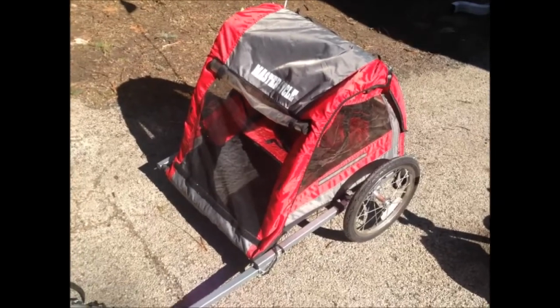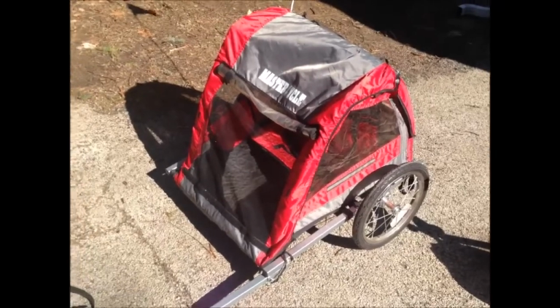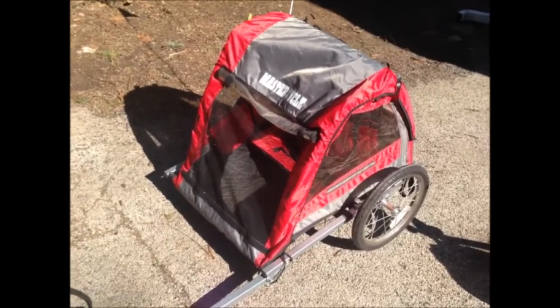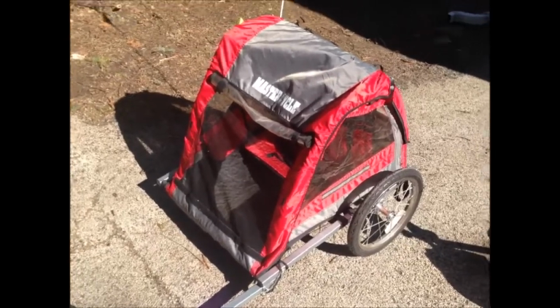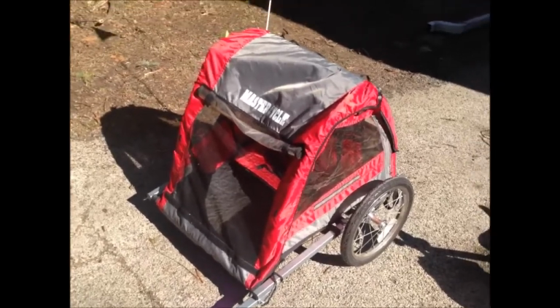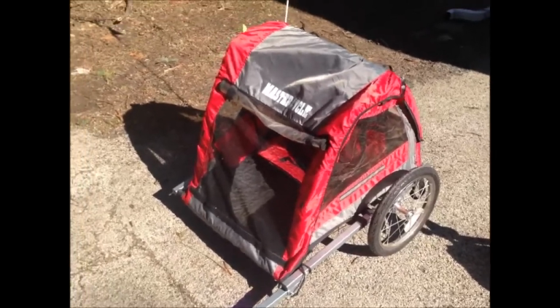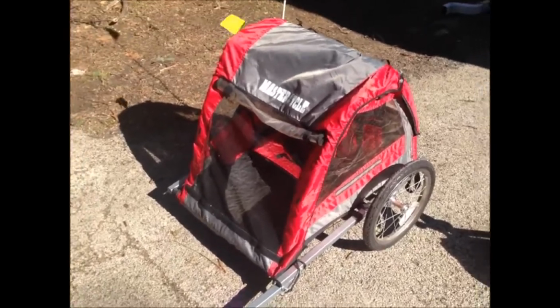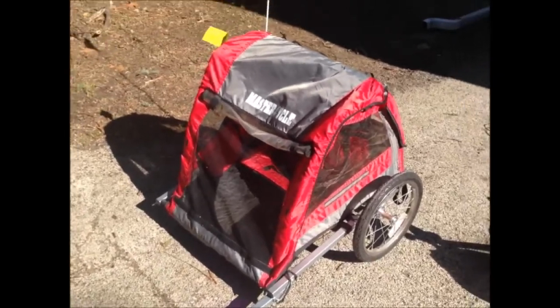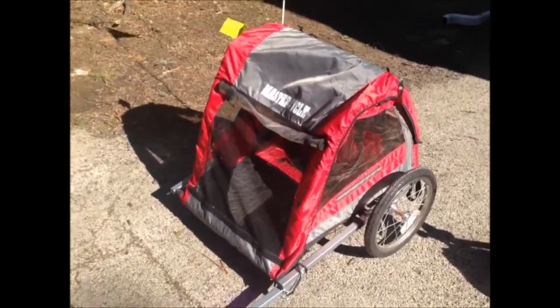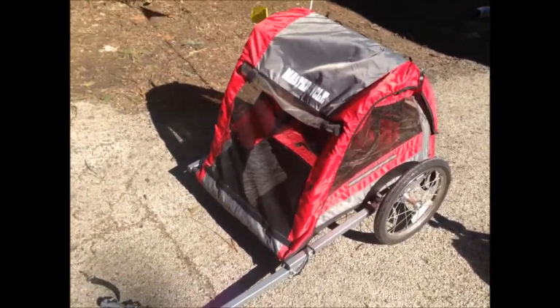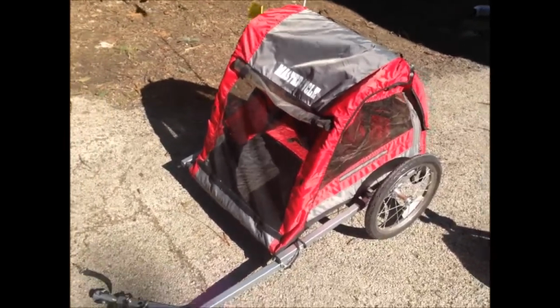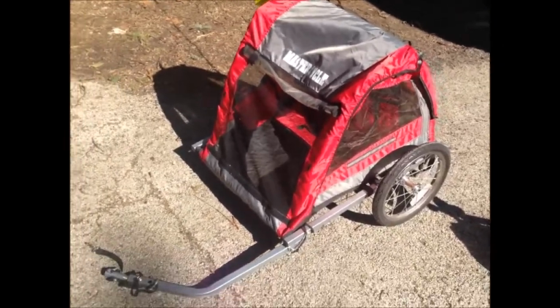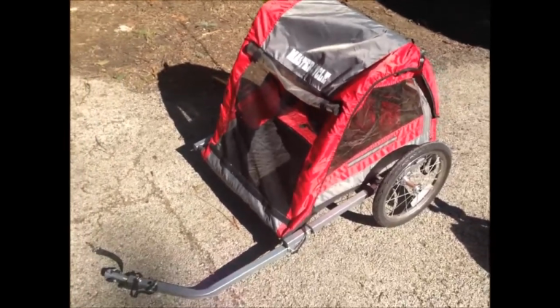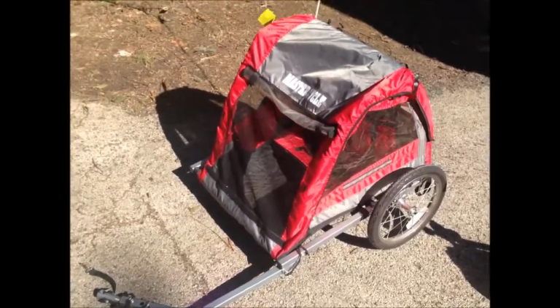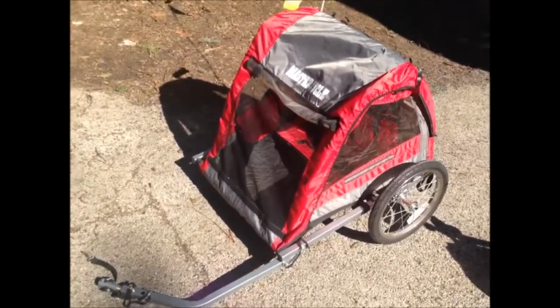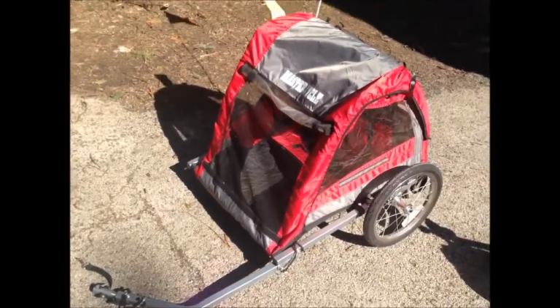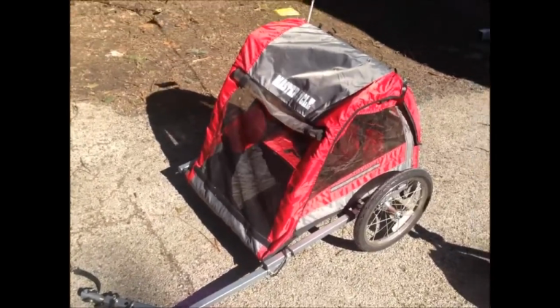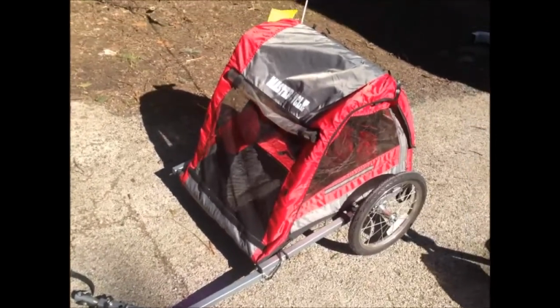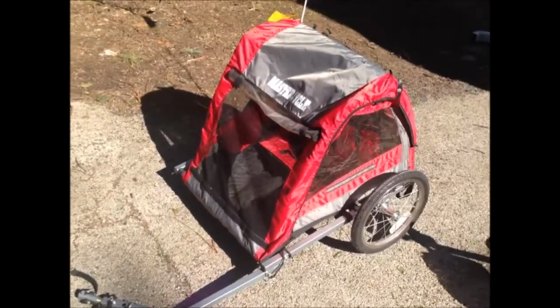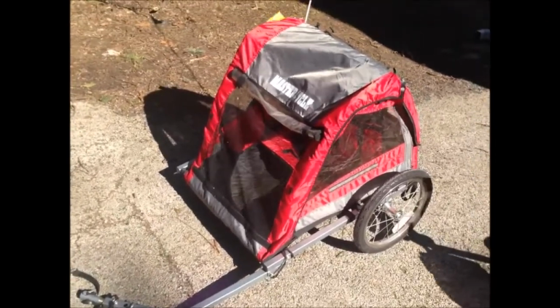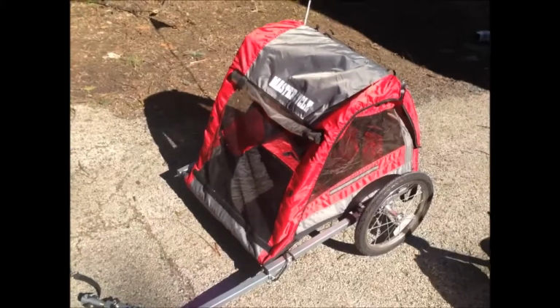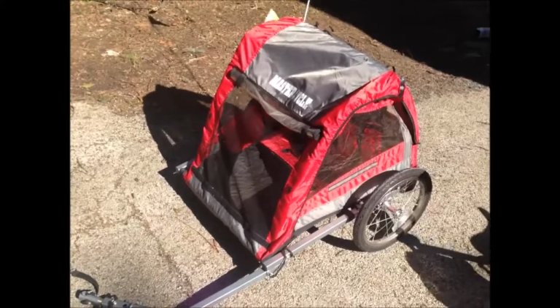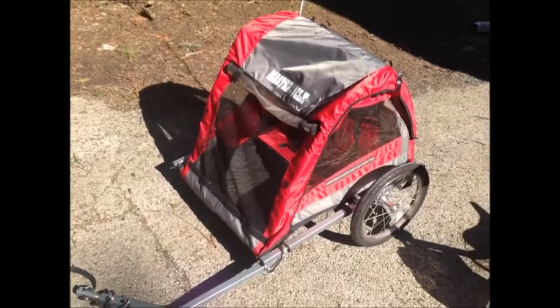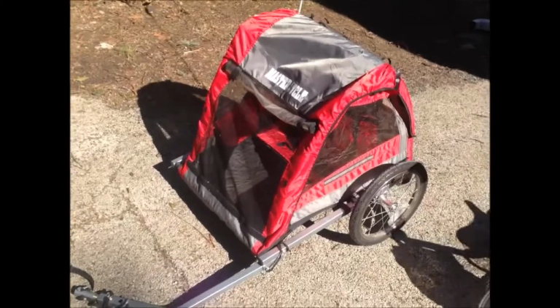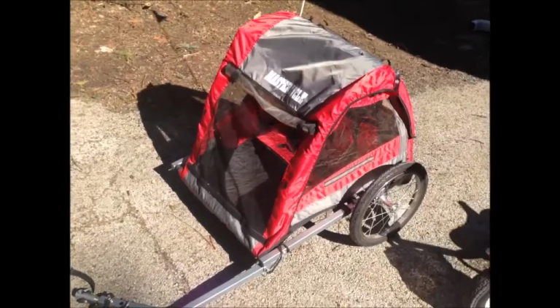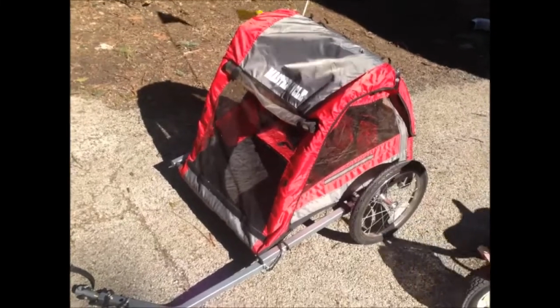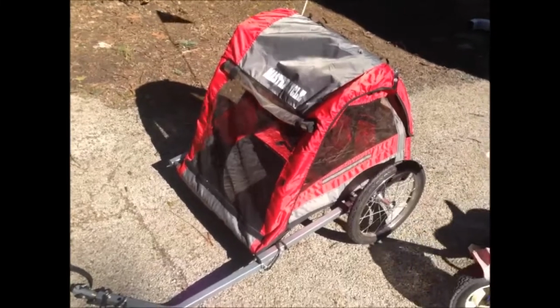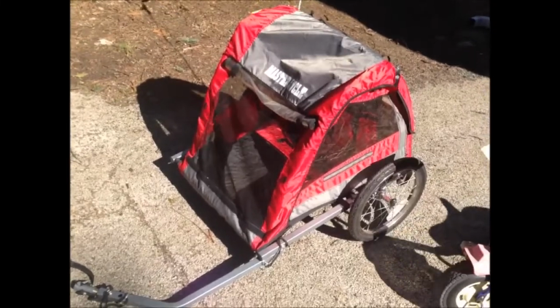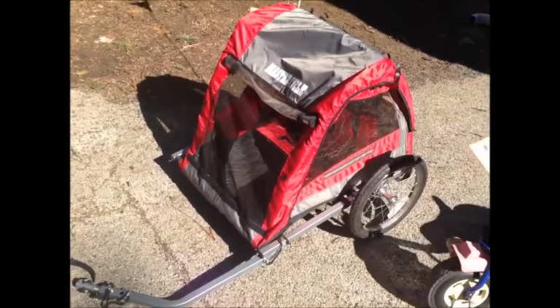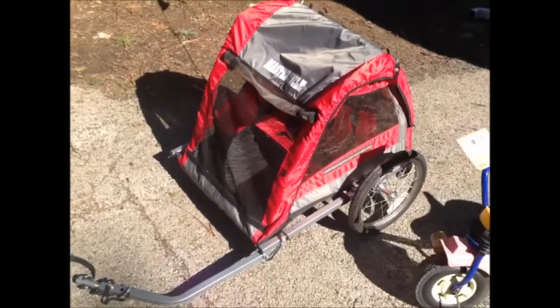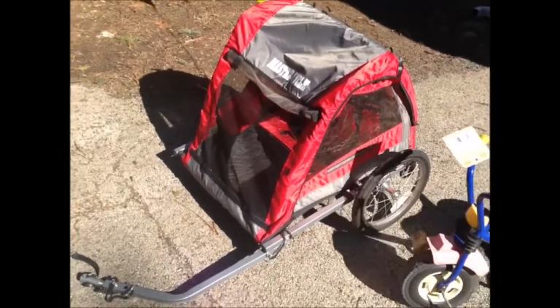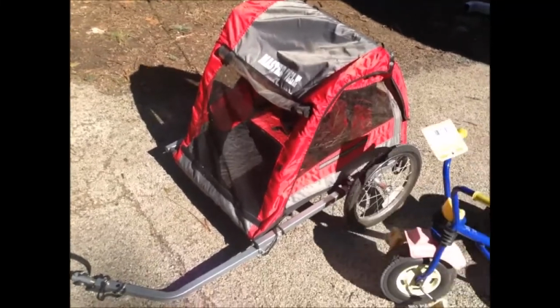Hi, this is Shari from SuperExhausted.com and I wanted to show you some of the things that I got at the JBF sale.